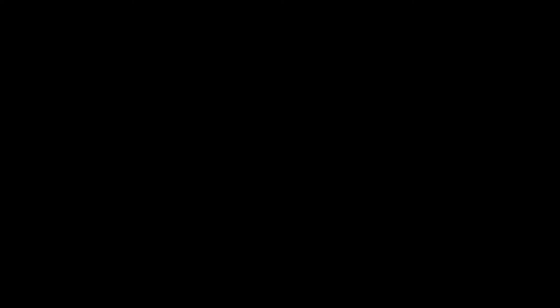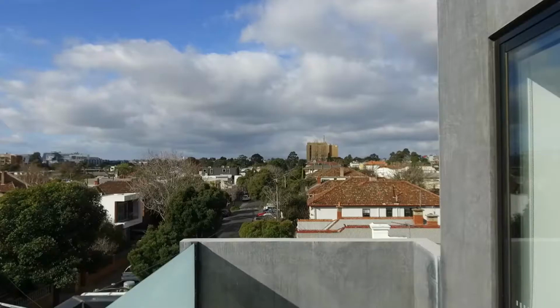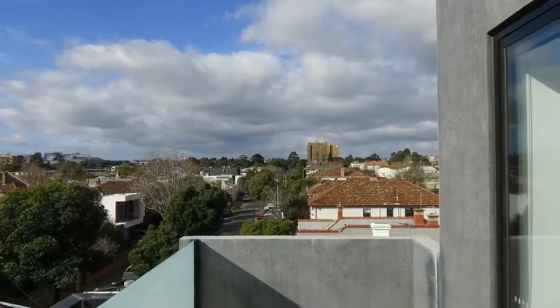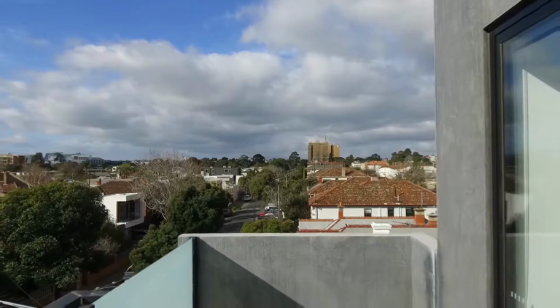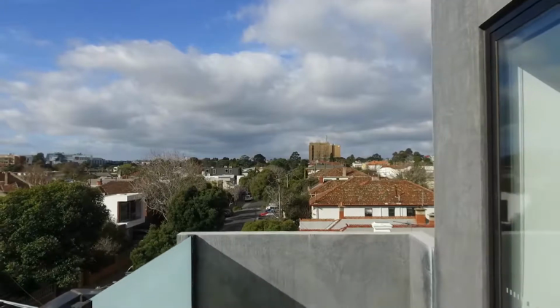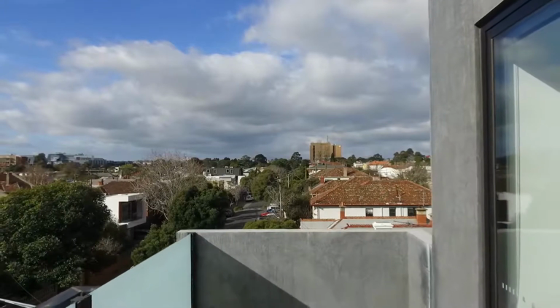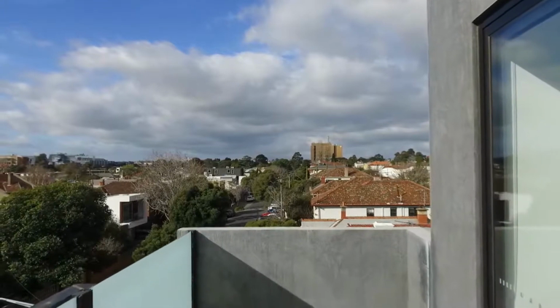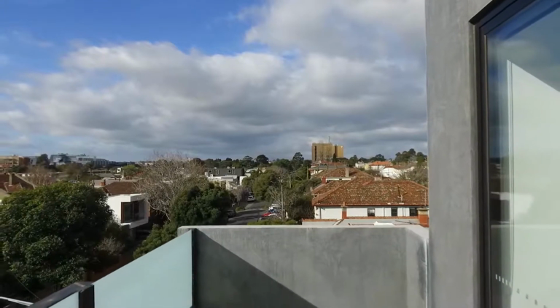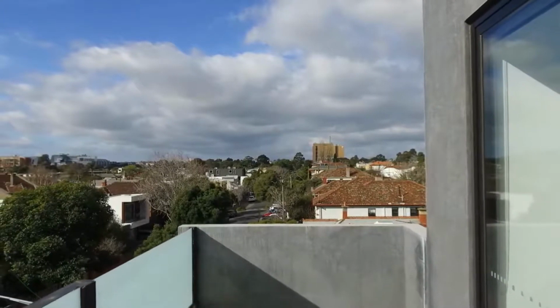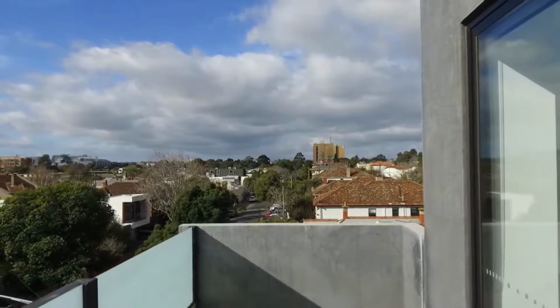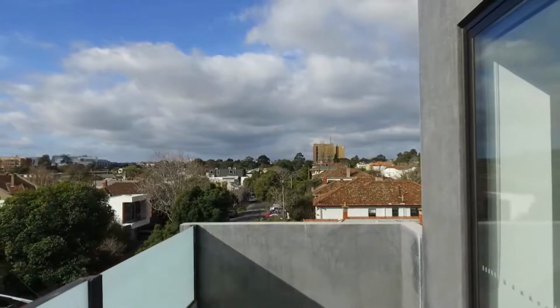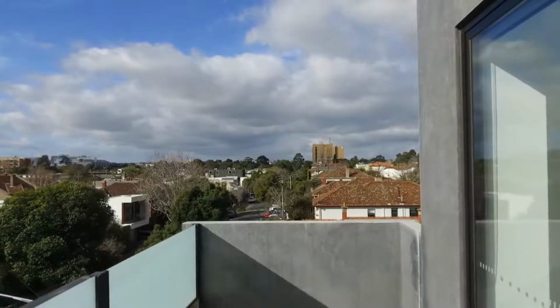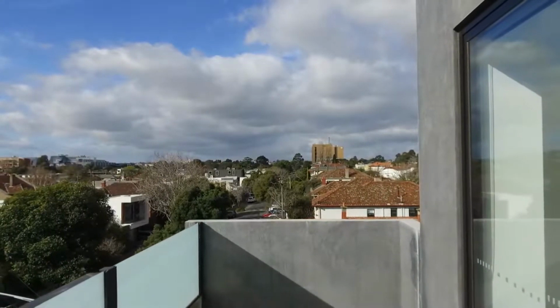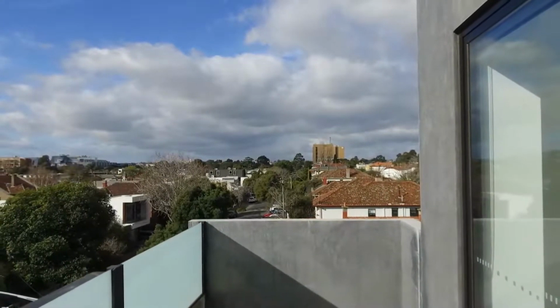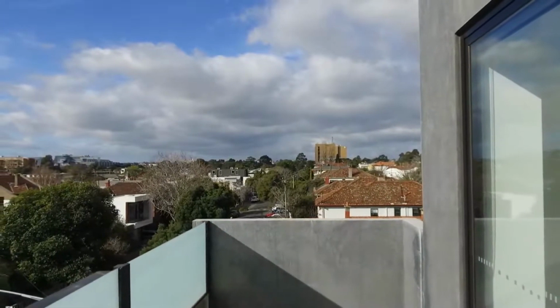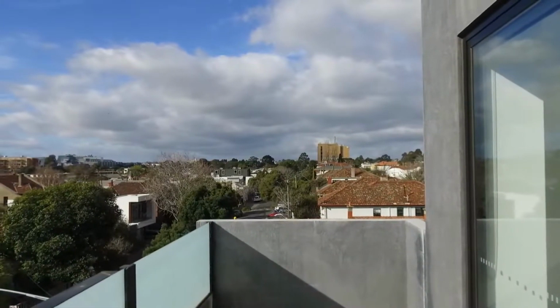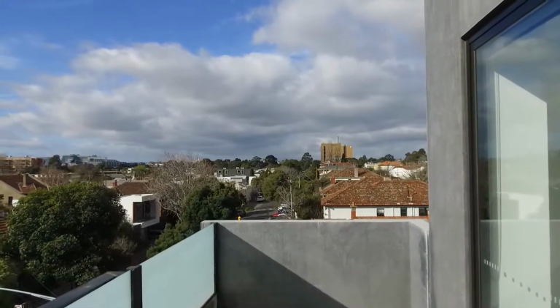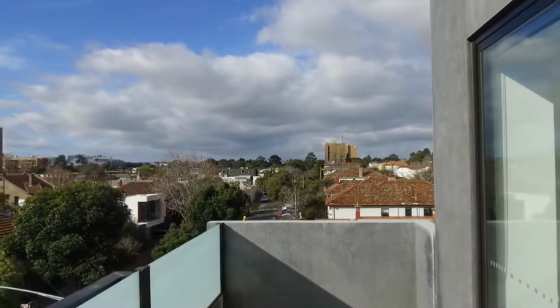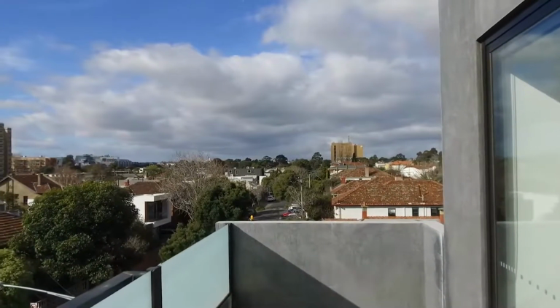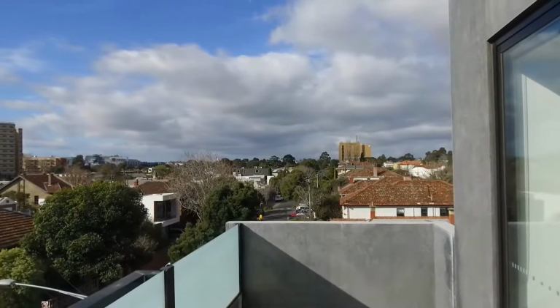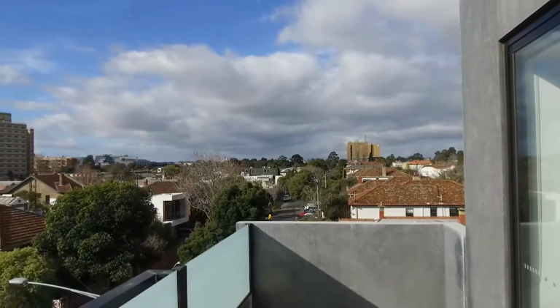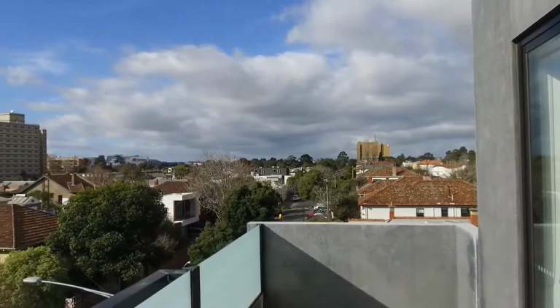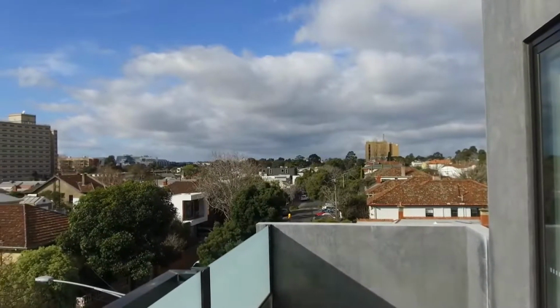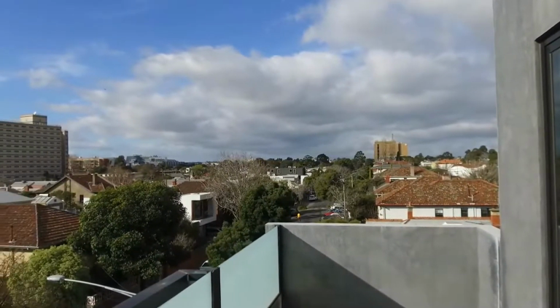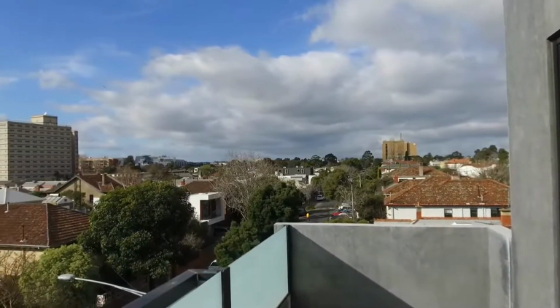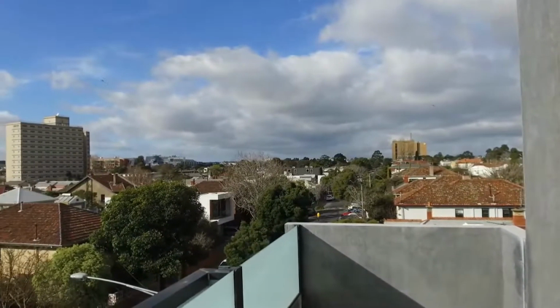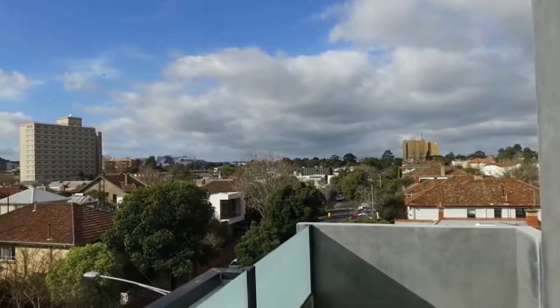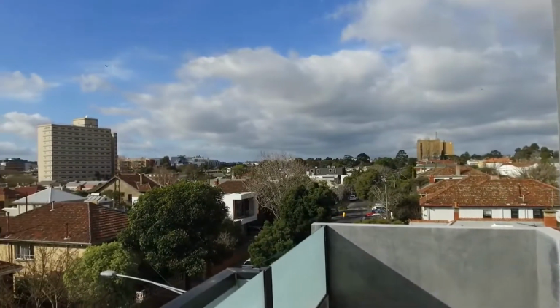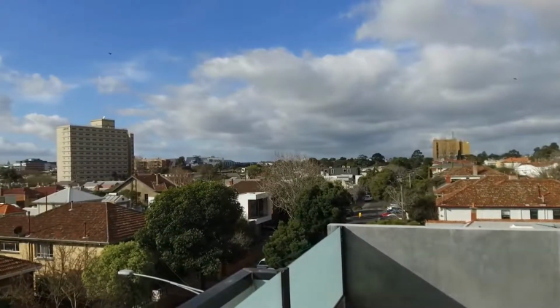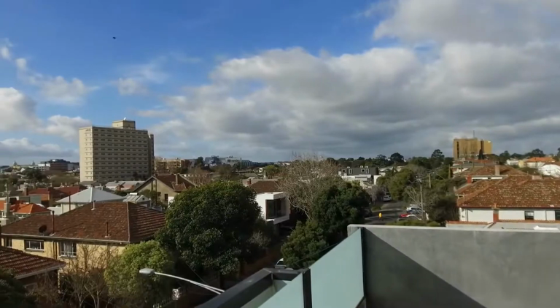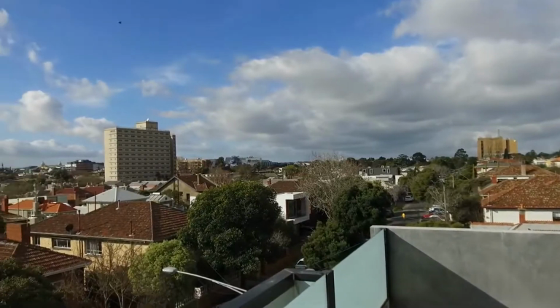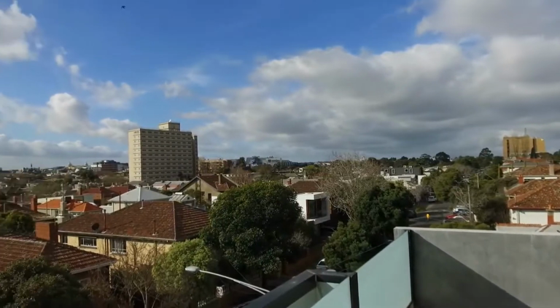Hi, my name's Stephen Fitzsimons from Melbourne Real Estate, and welcome to the marketing tour of apartment 6 of 2 Peel Street in Windsor.